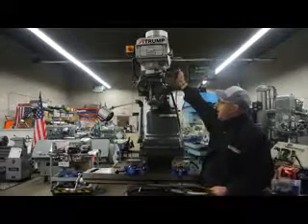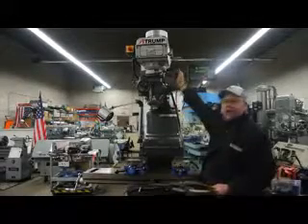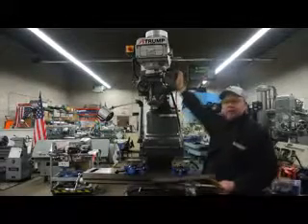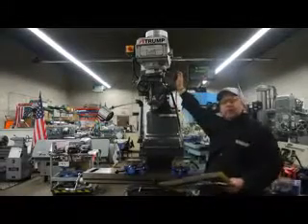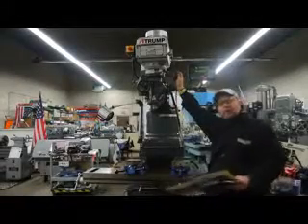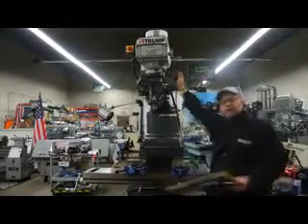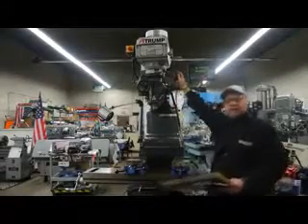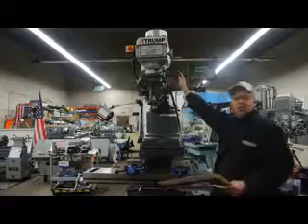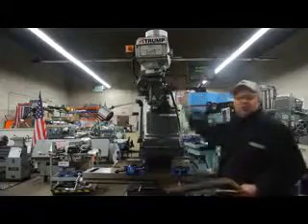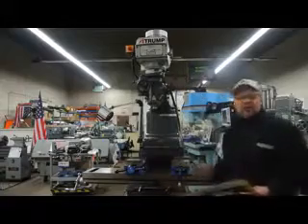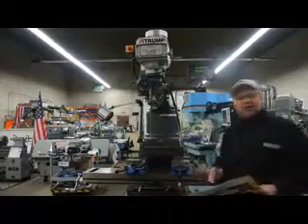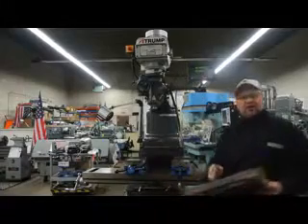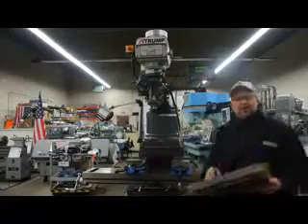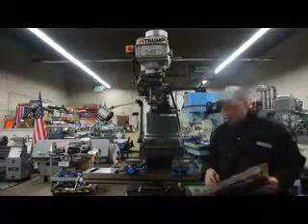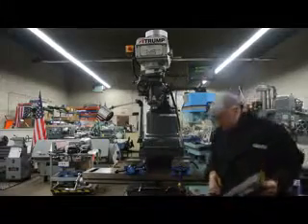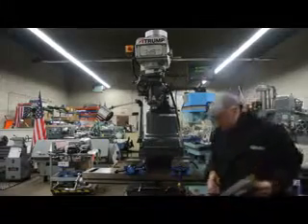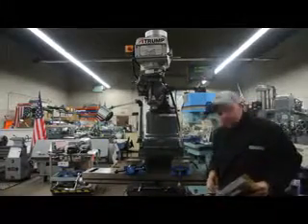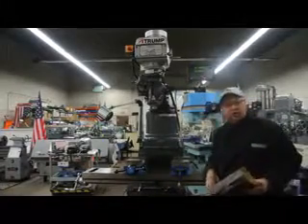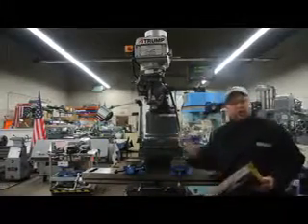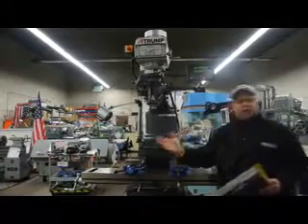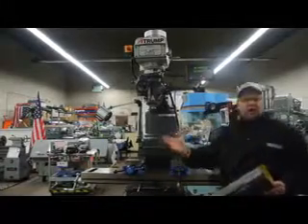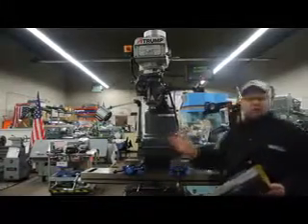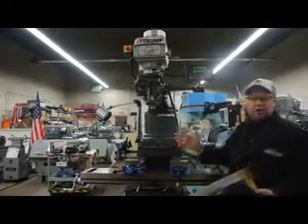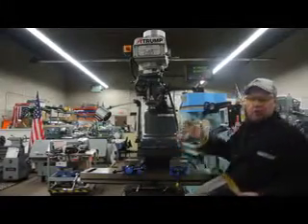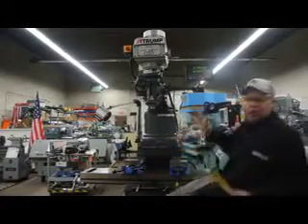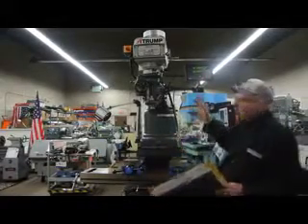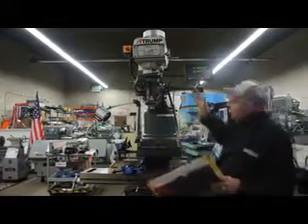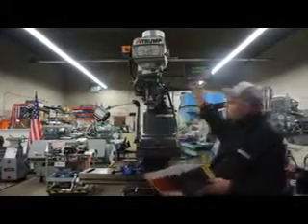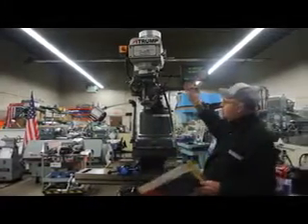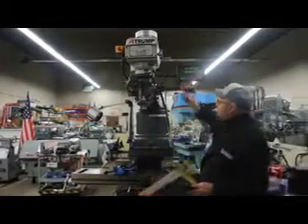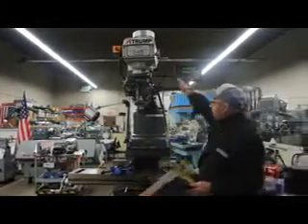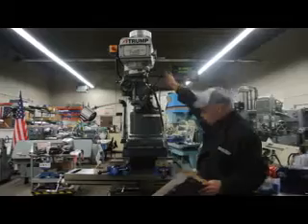Hi, this is Bill of Machinery Consultants out of Salt Lake City, Utah. We'd like to thank you for your time today to show you one of our new machines that we offer.